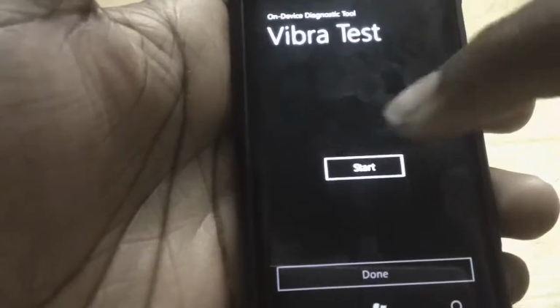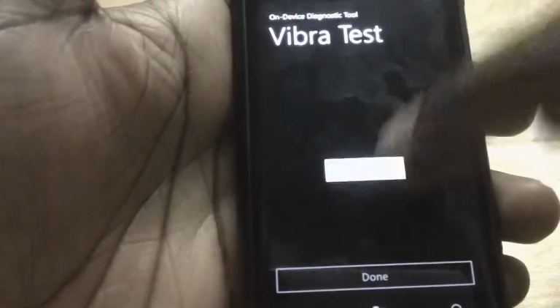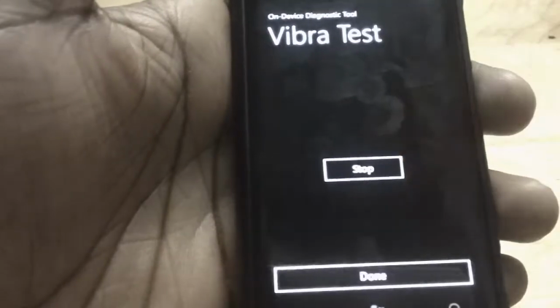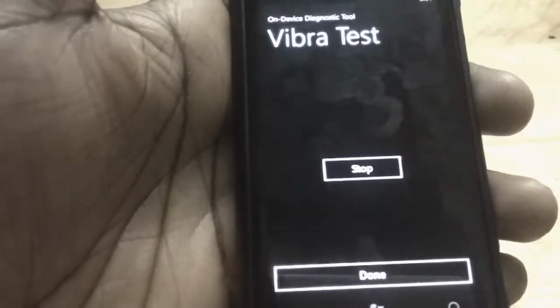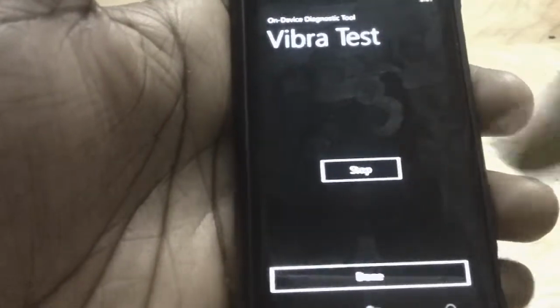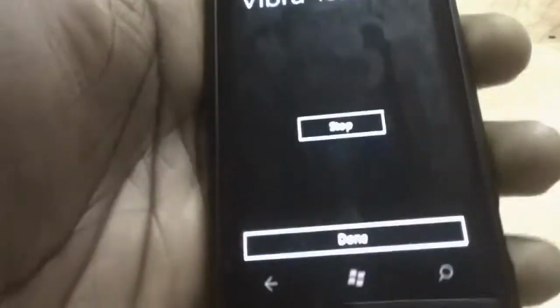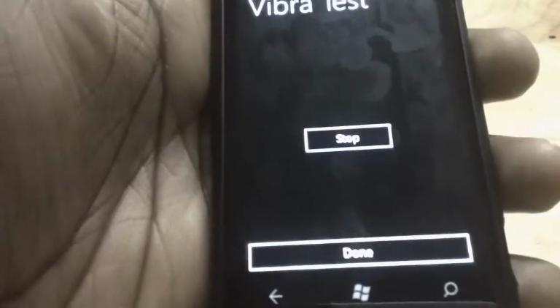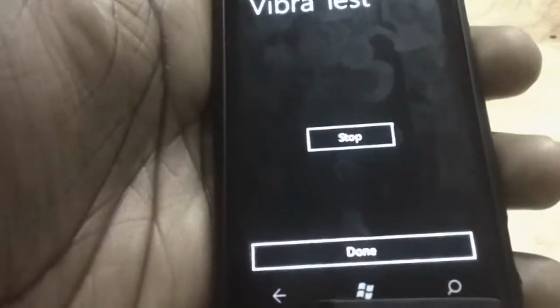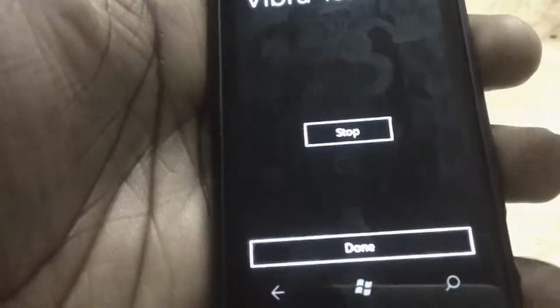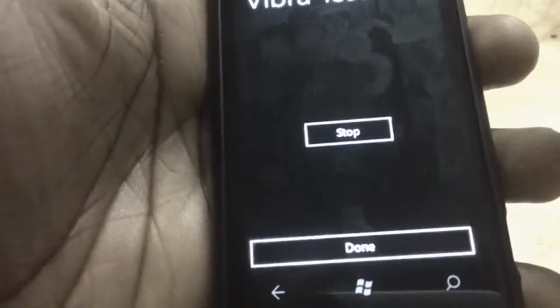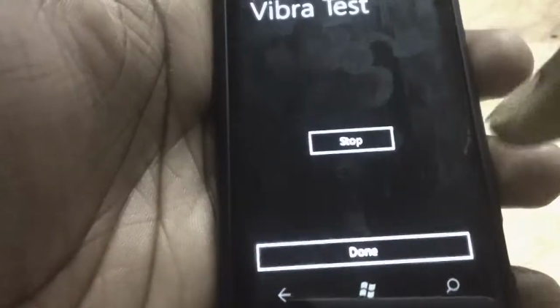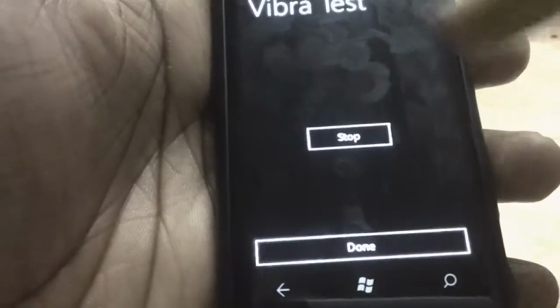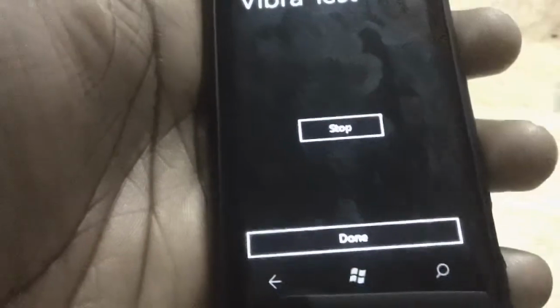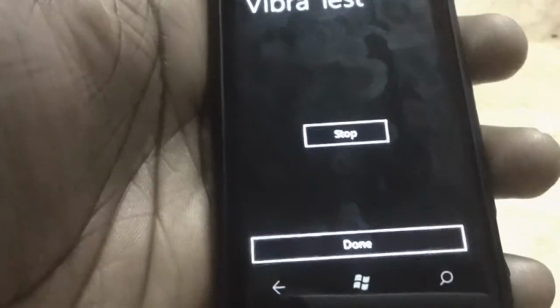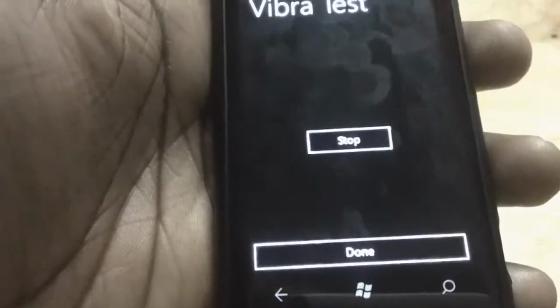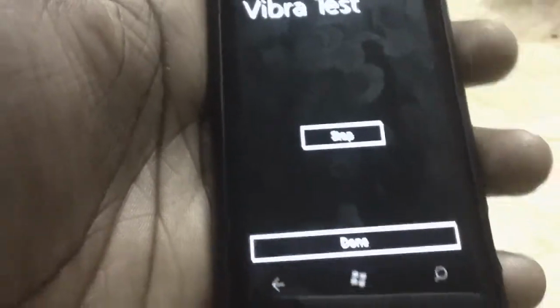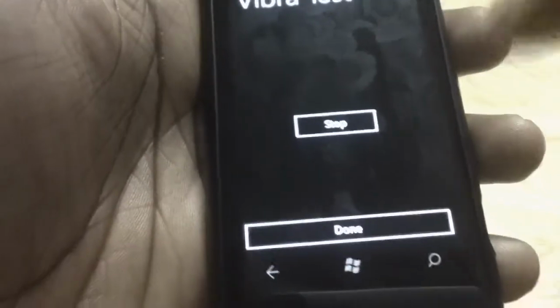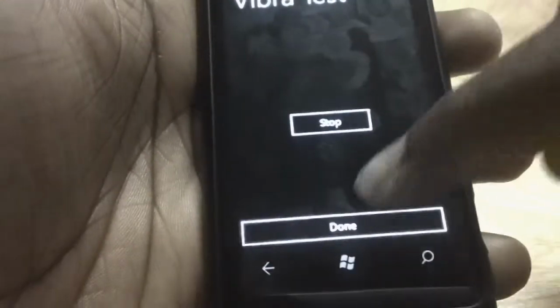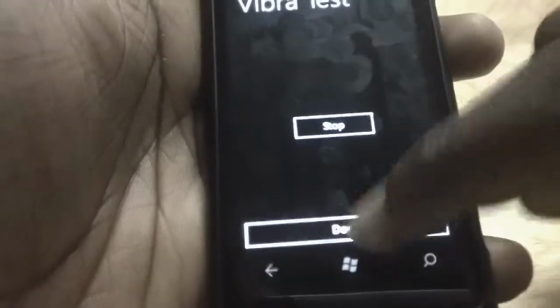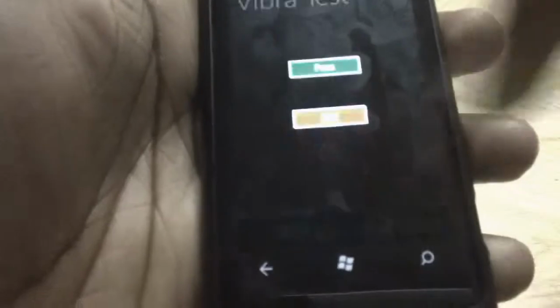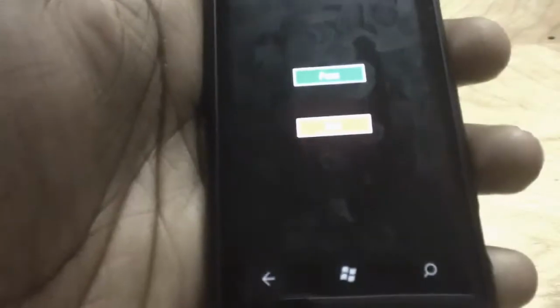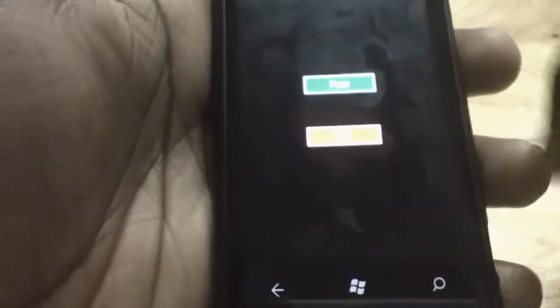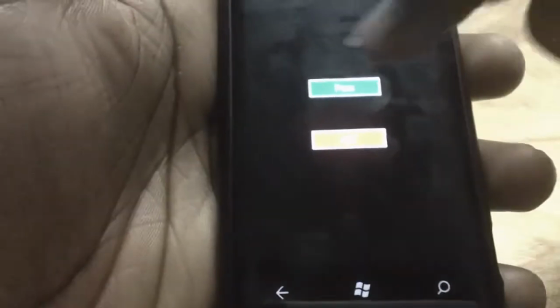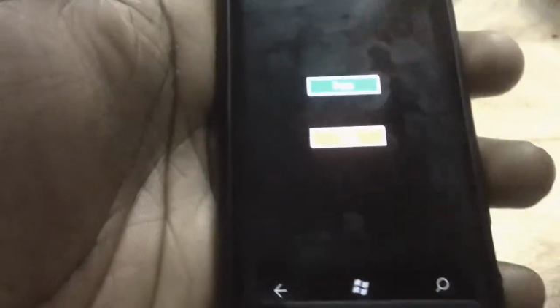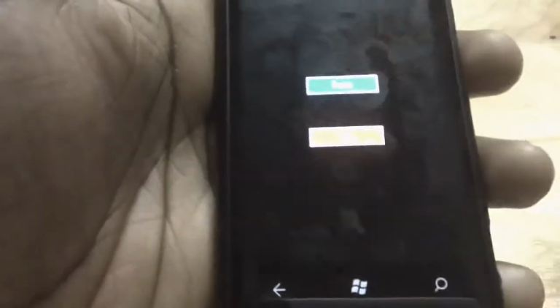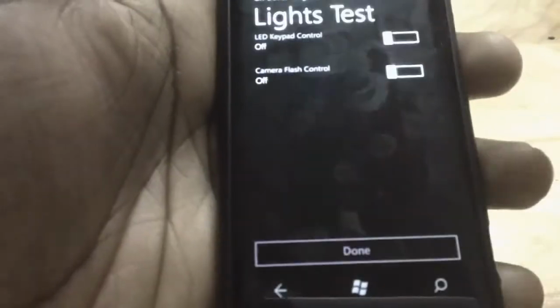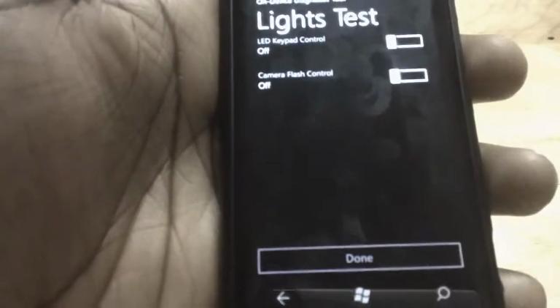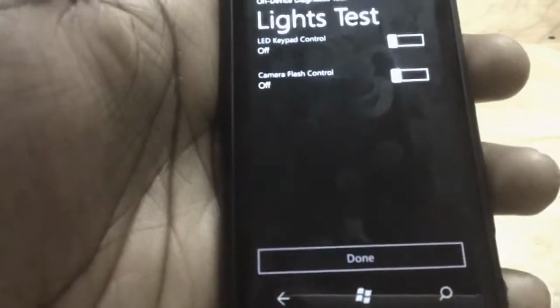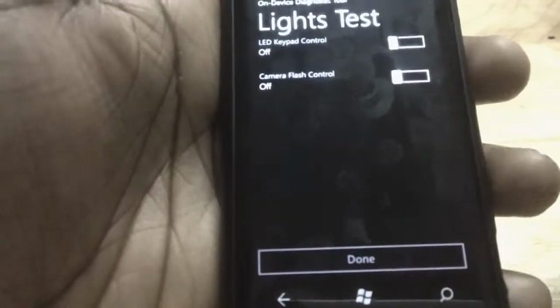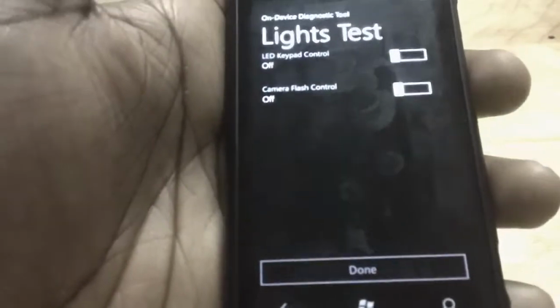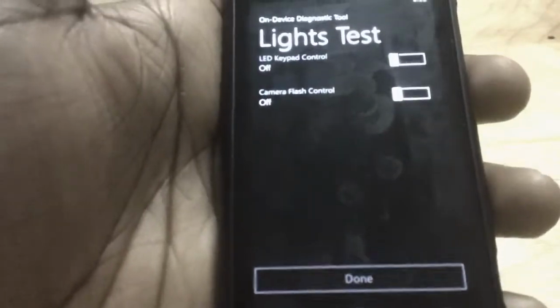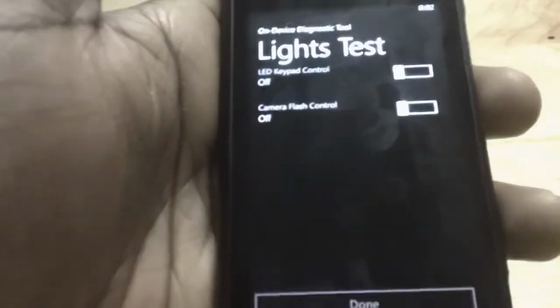Once started, the phone vibrates — this is the vibration test. Once it's done, say pass, it stops, and you go to the next one.